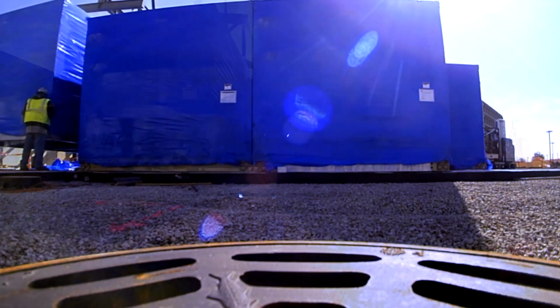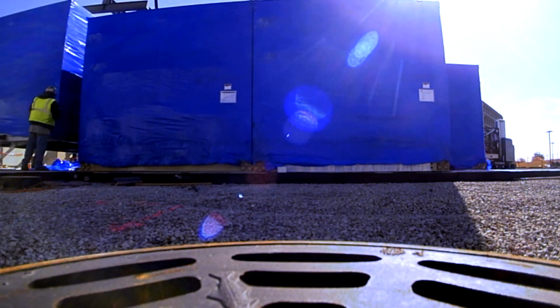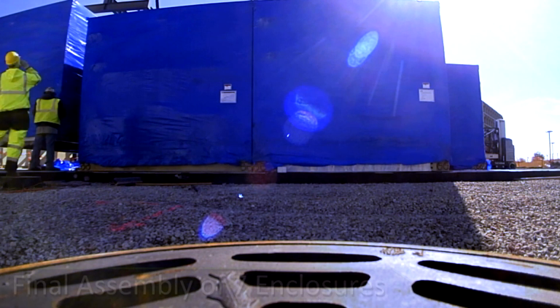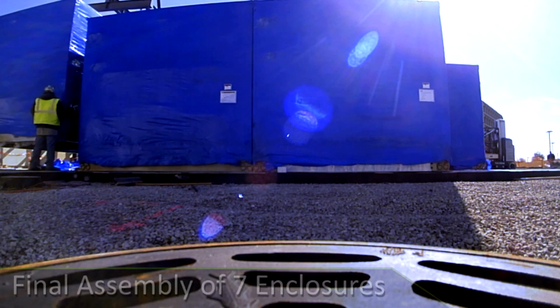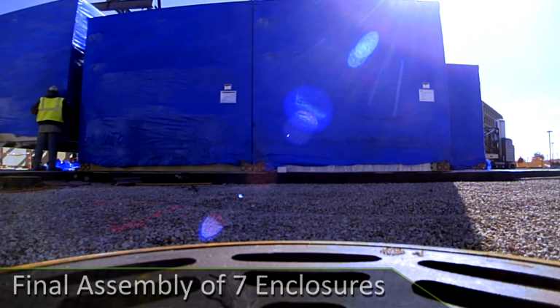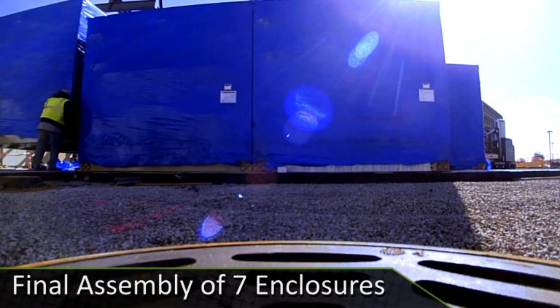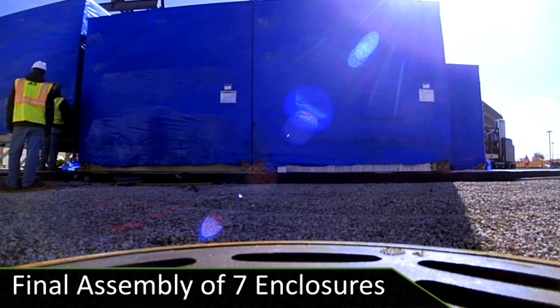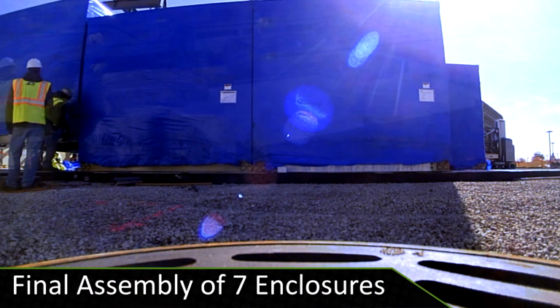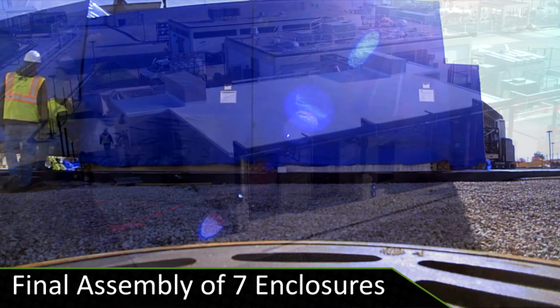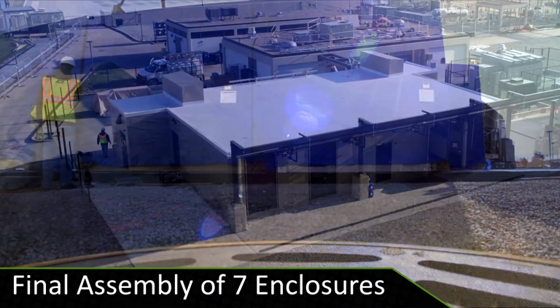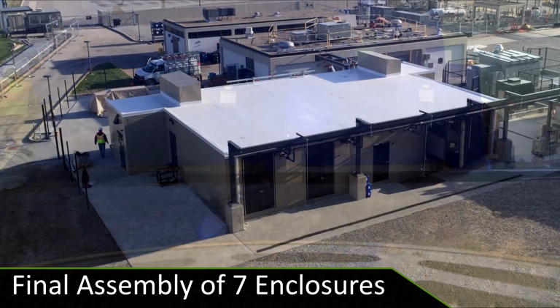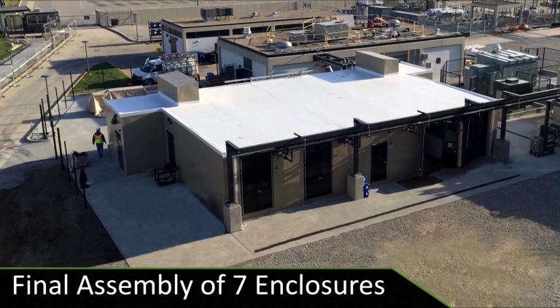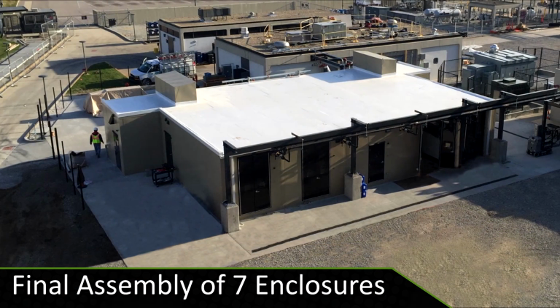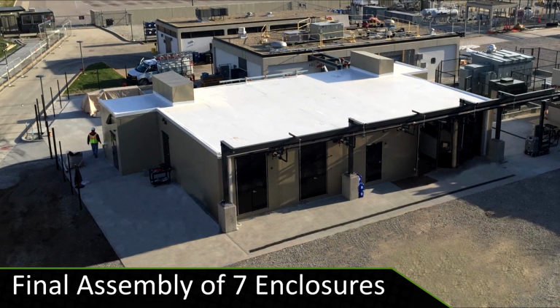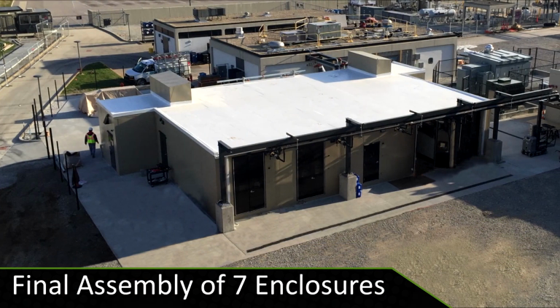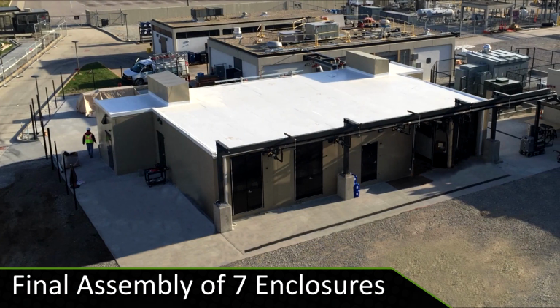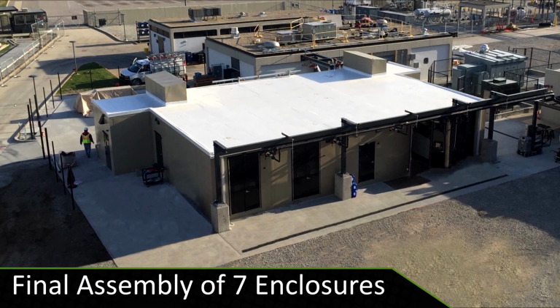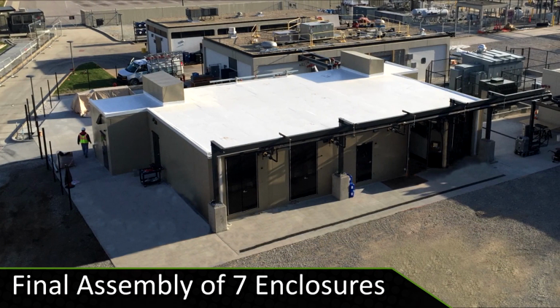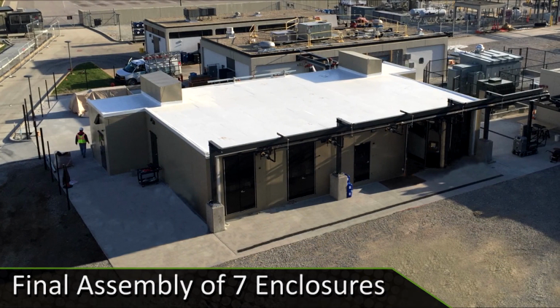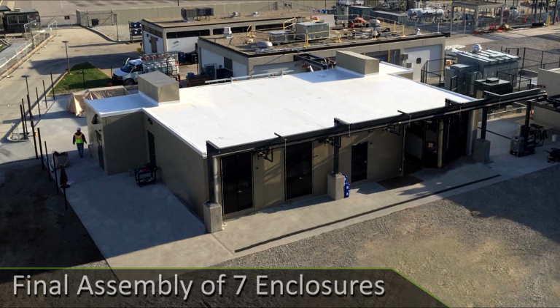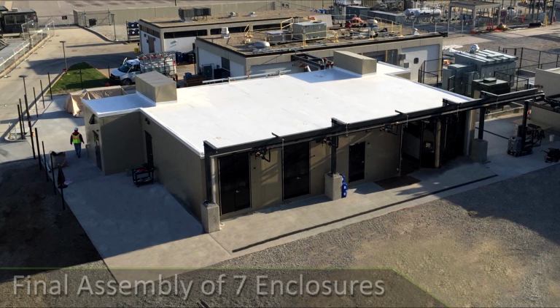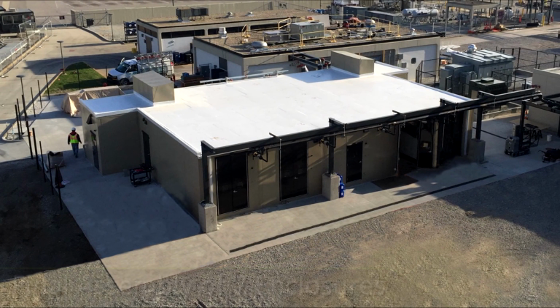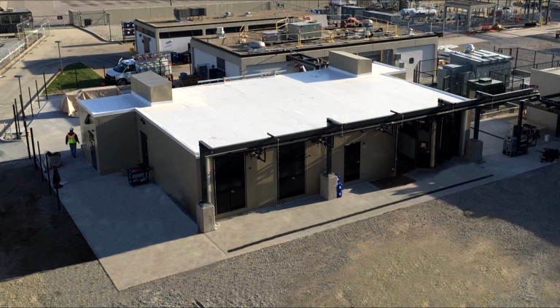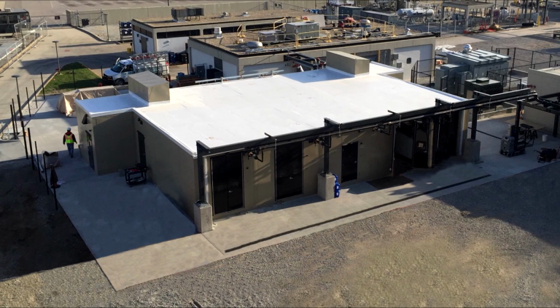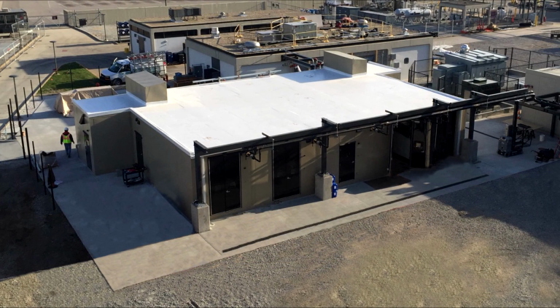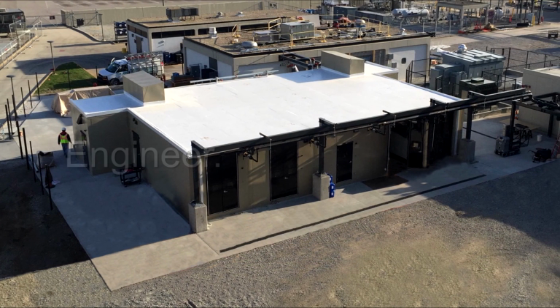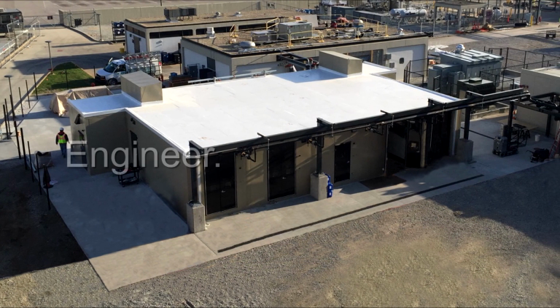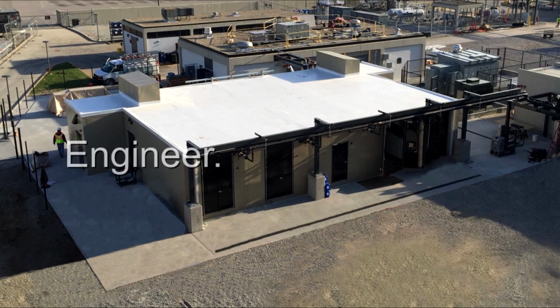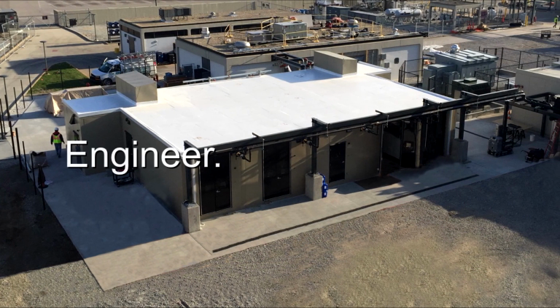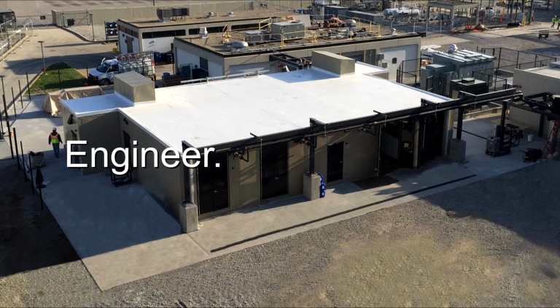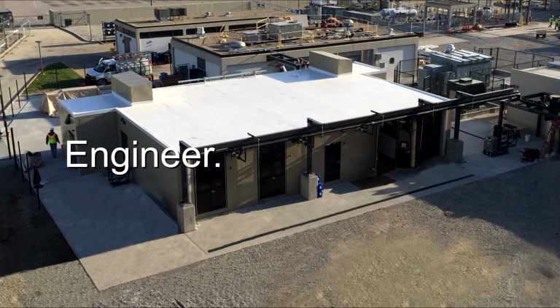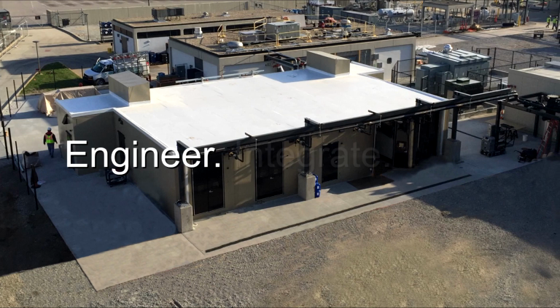With installation and commissioning complete, the owner can take possession of a fully integrated test facility.